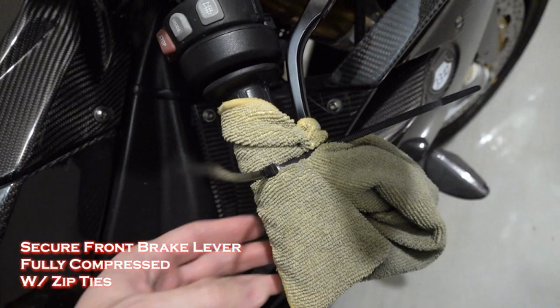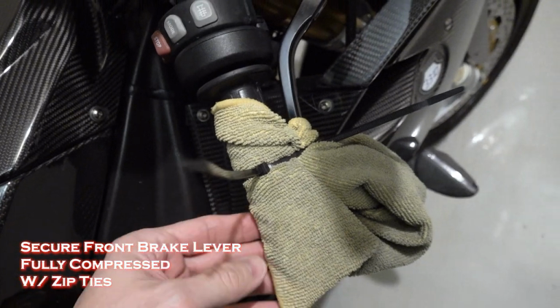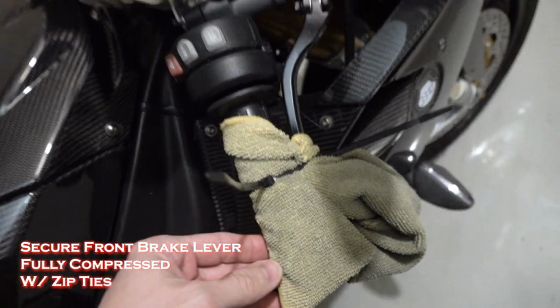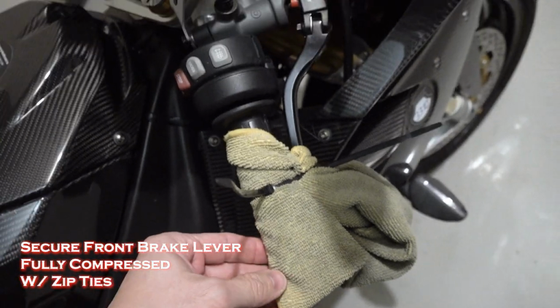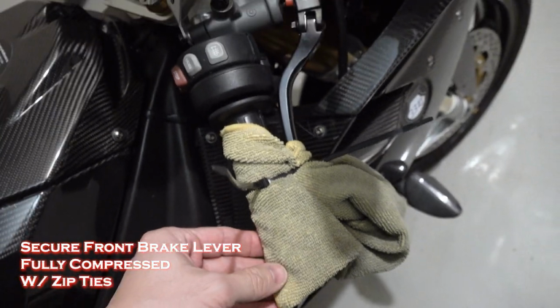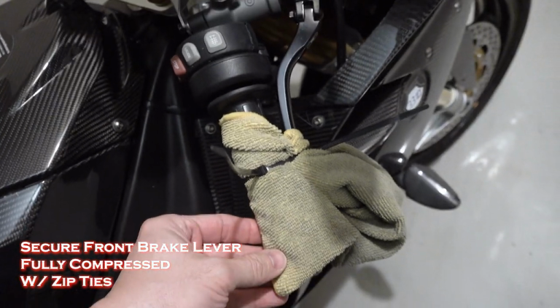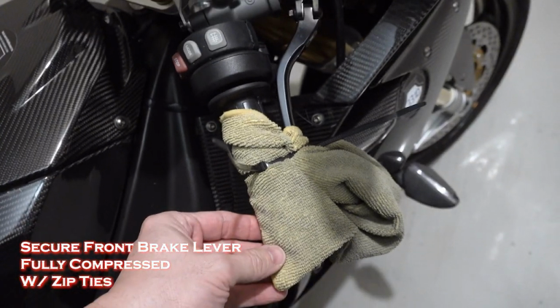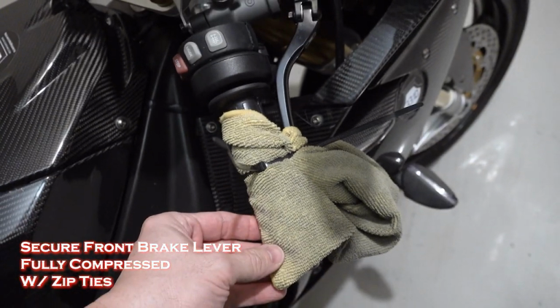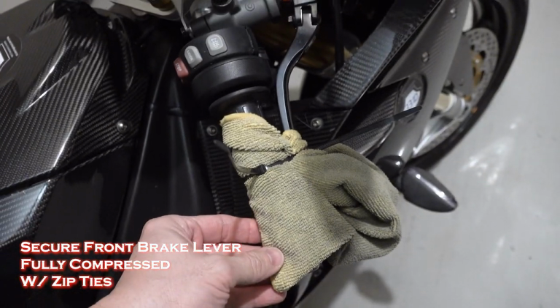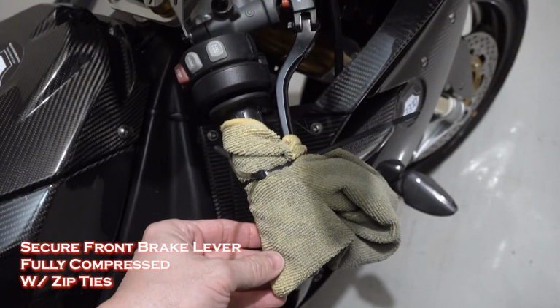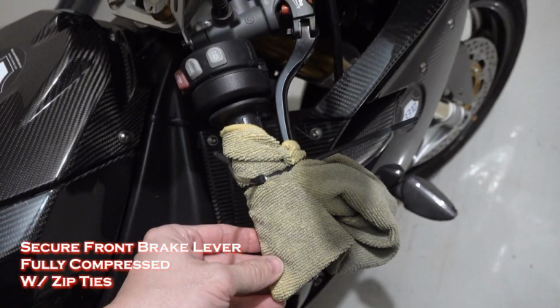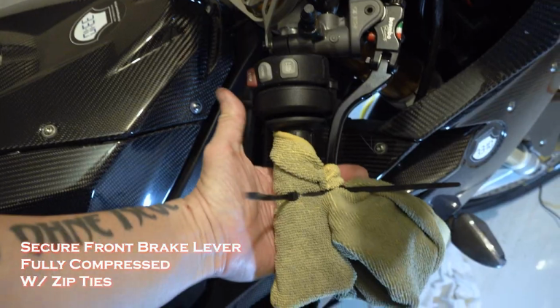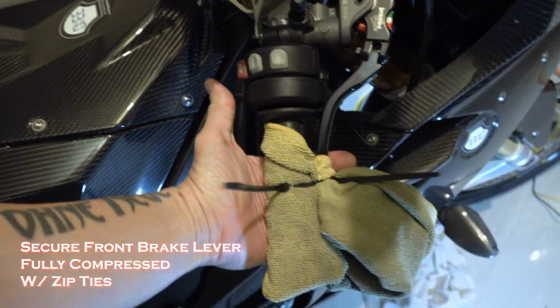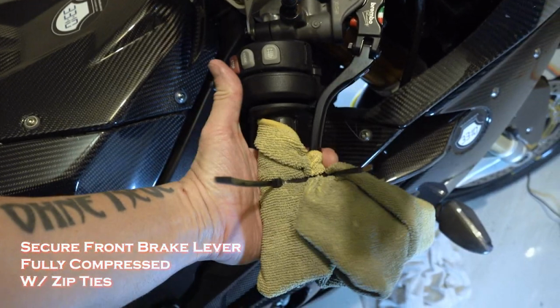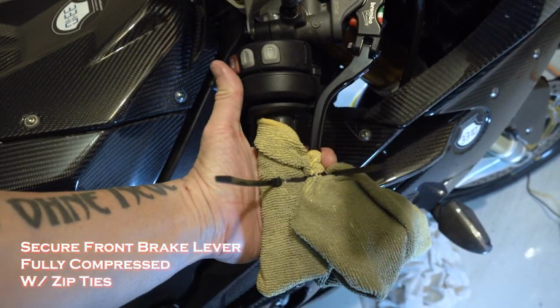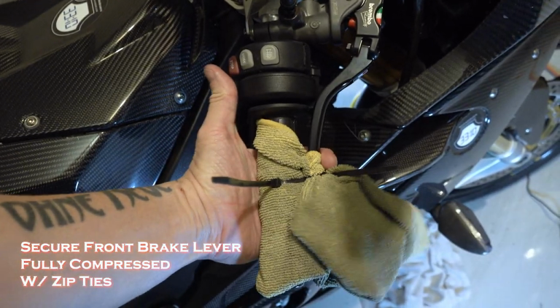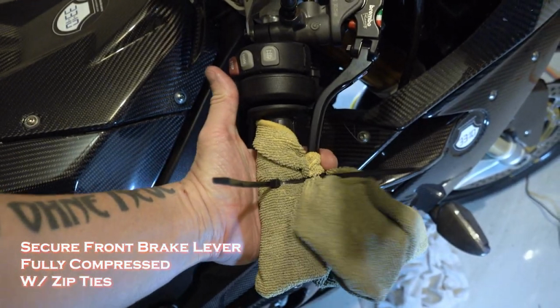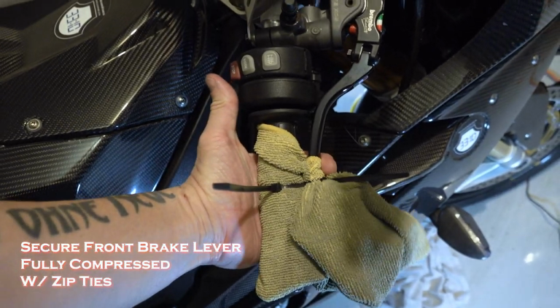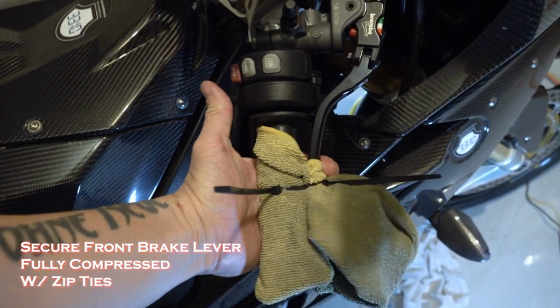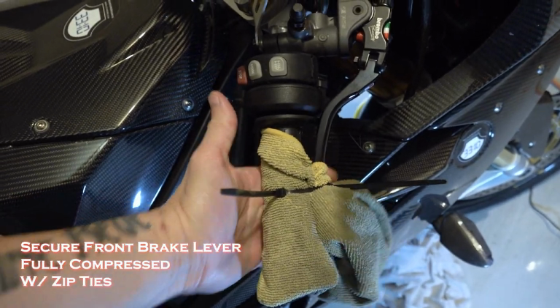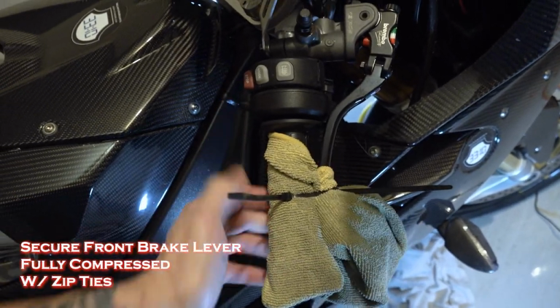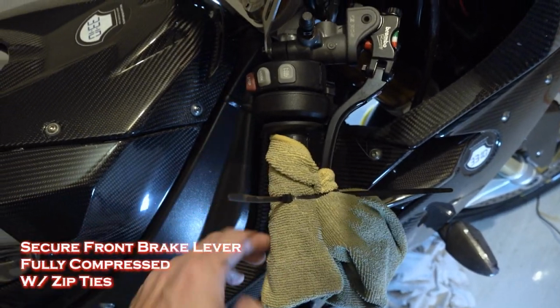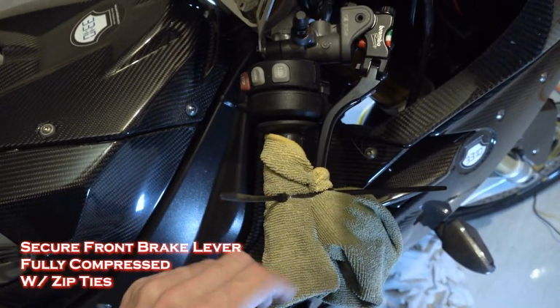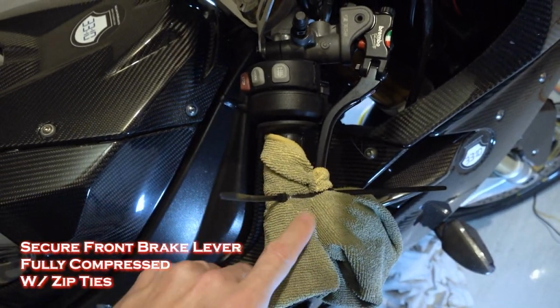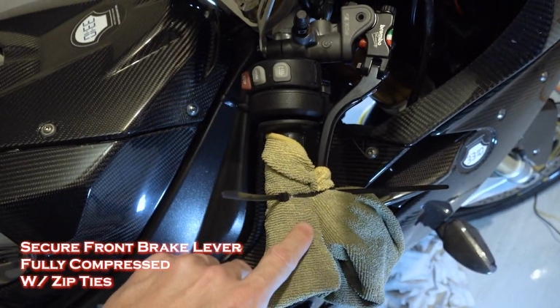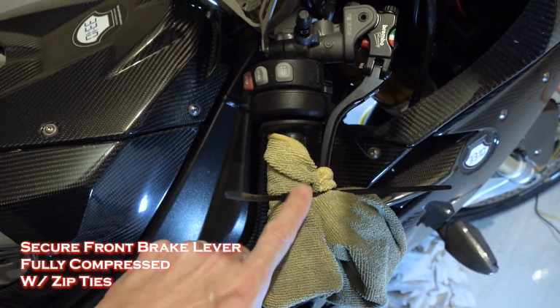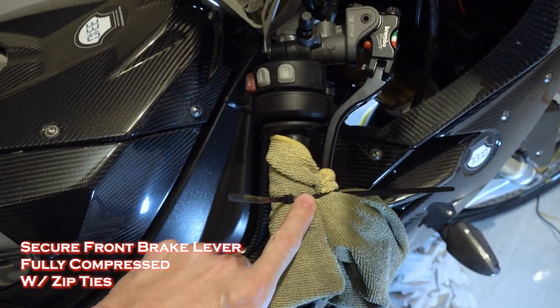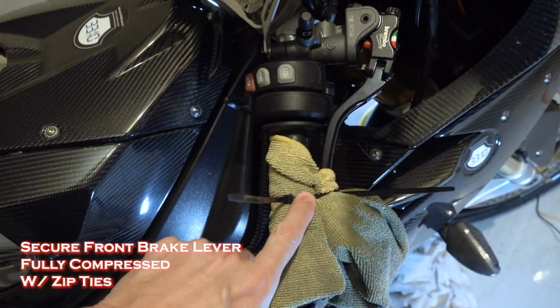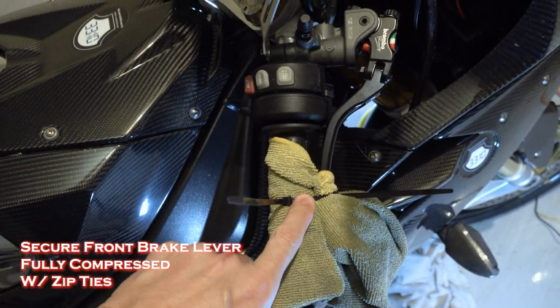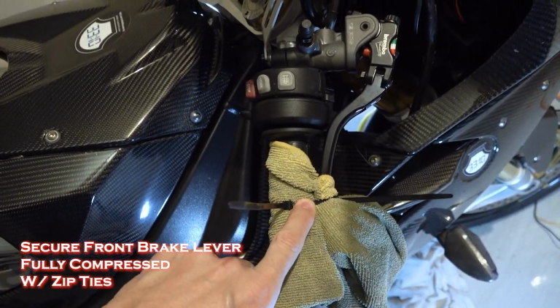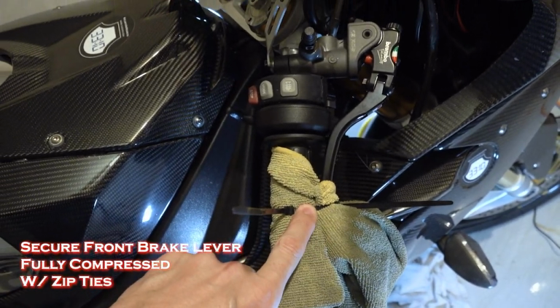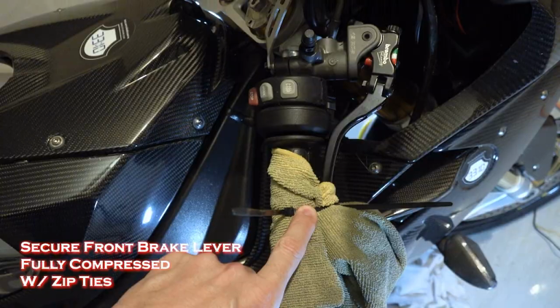So now I'm just going to let that sit. Now that this sat overnight with the pressure on it, I'll go ahead and cut the zip tie.